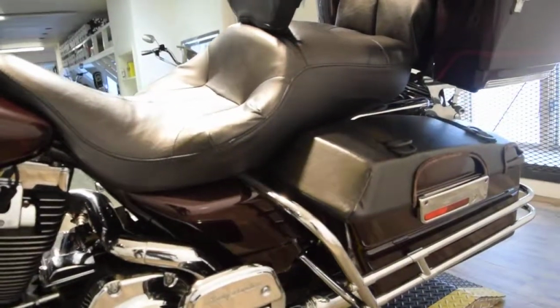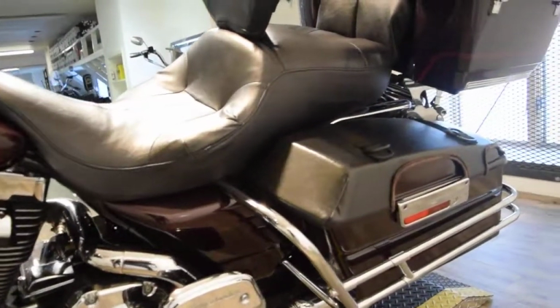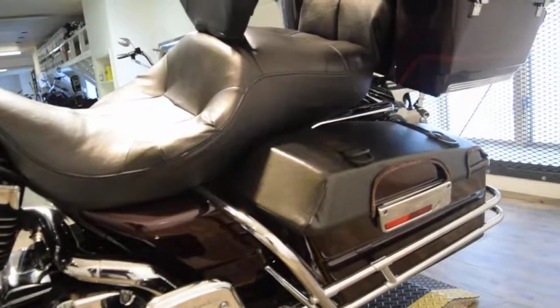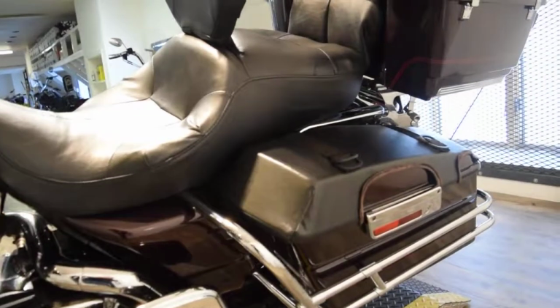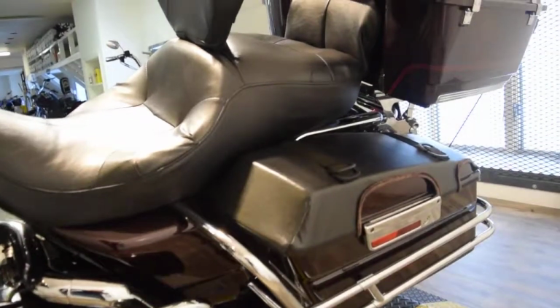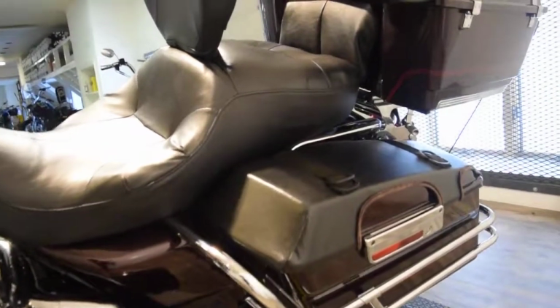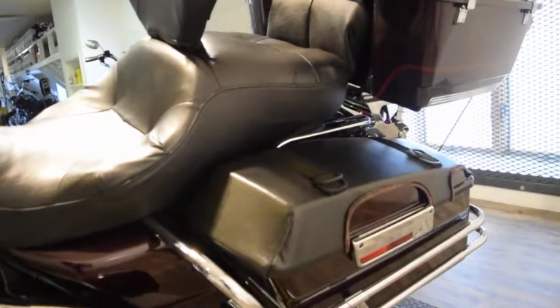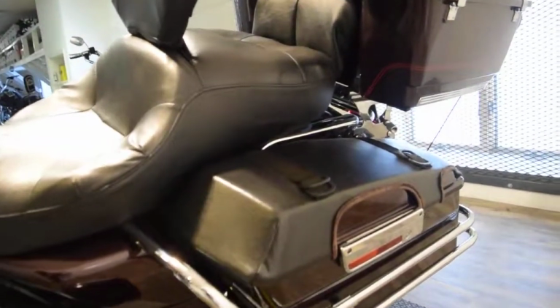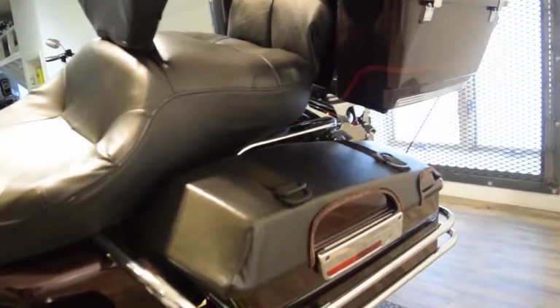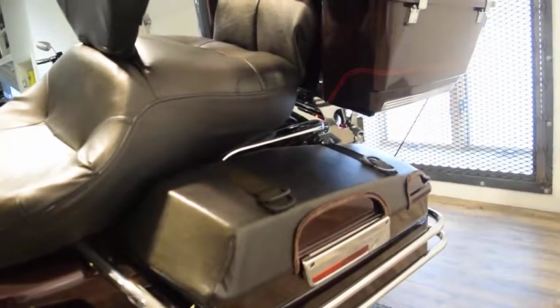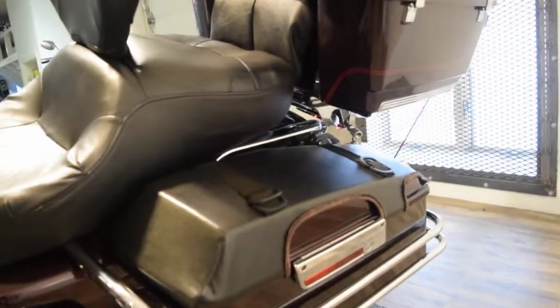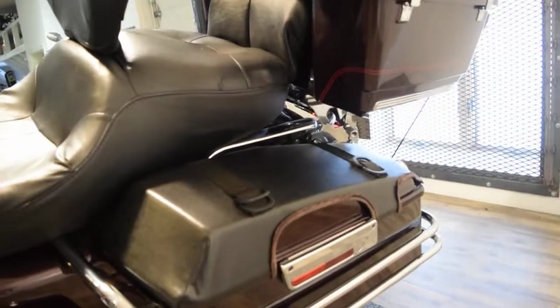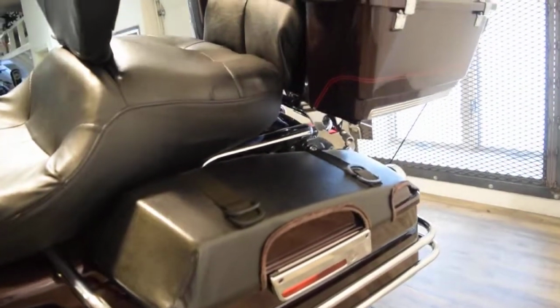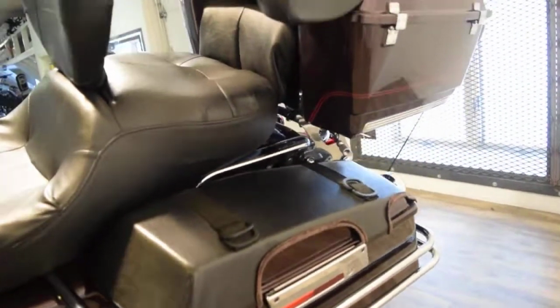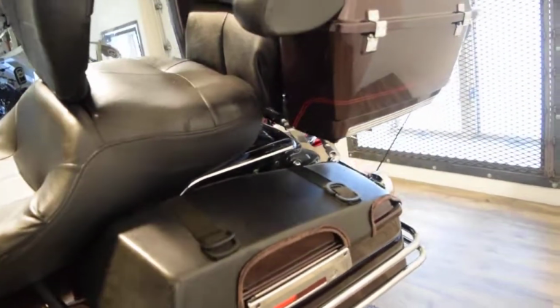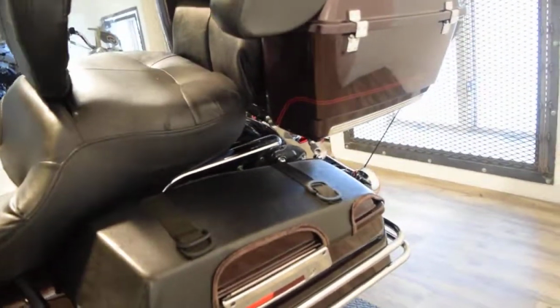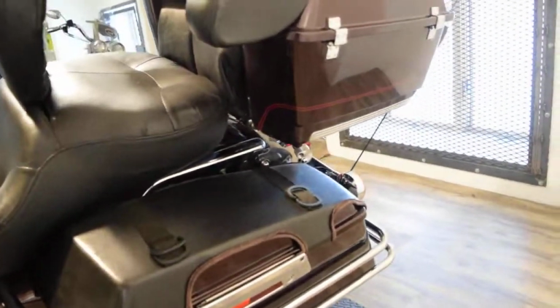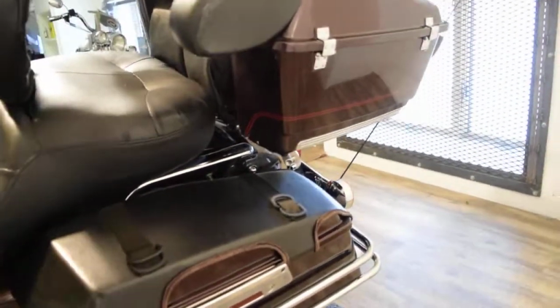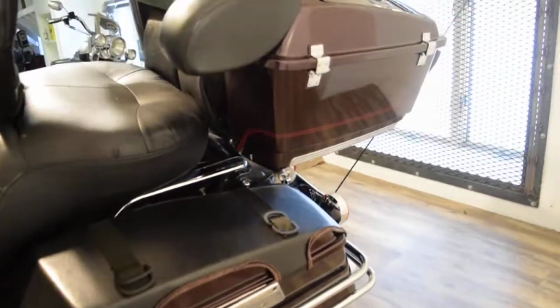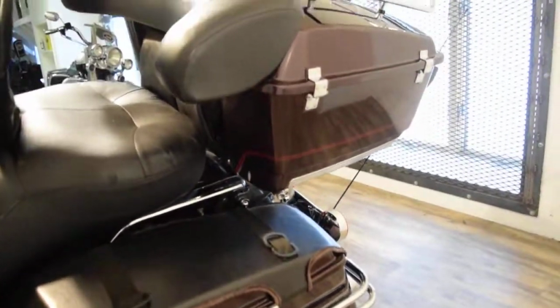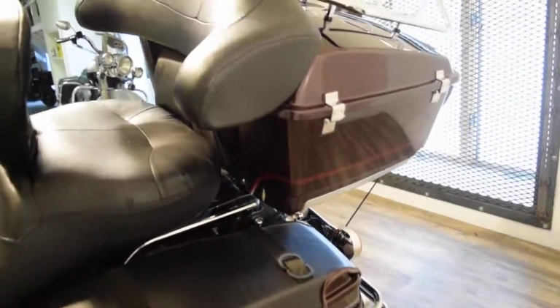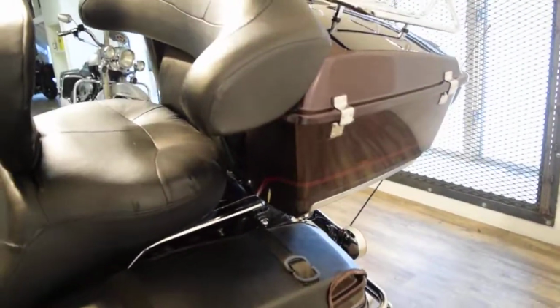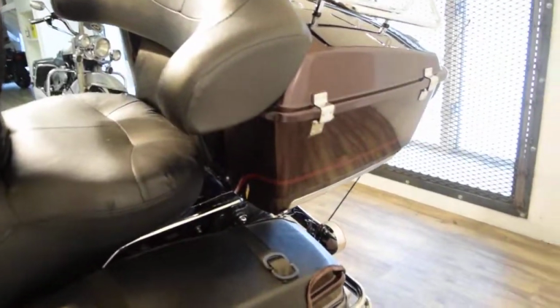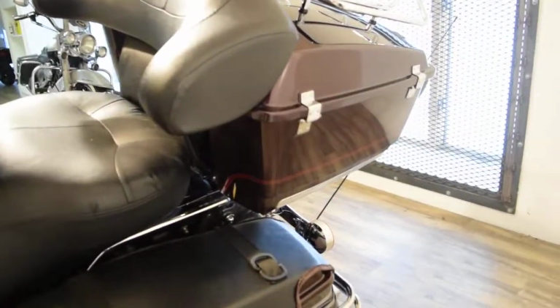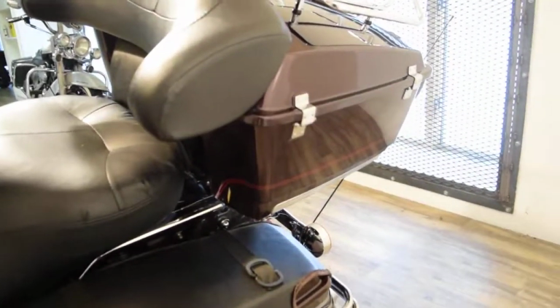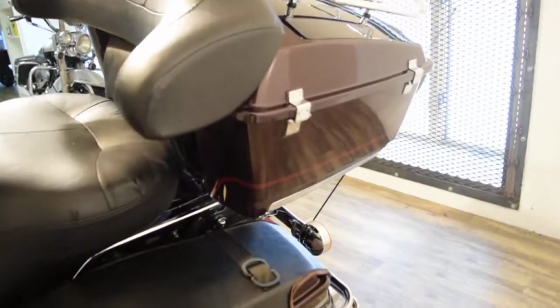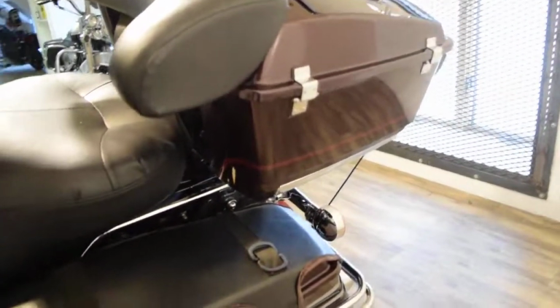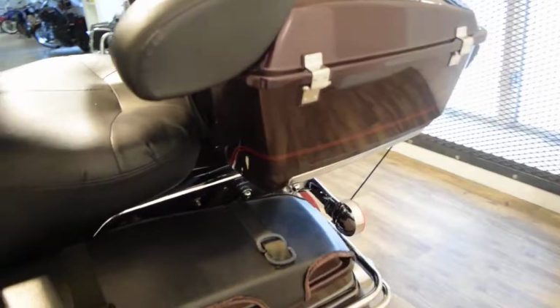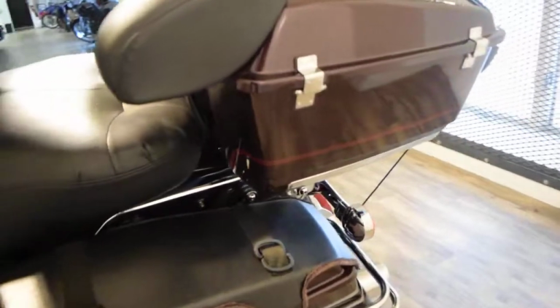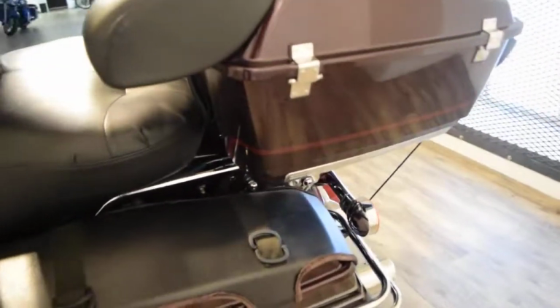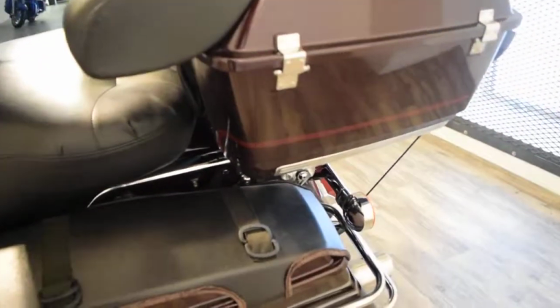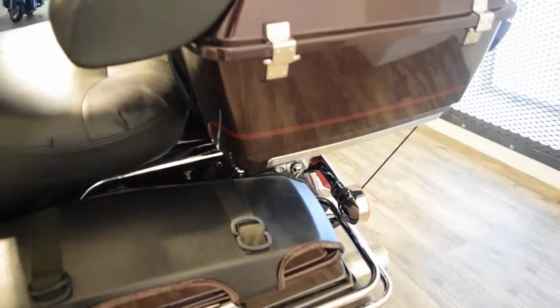This bike has been service and safety inspected and it's ready for the road. It does have a brand new back tire on it.